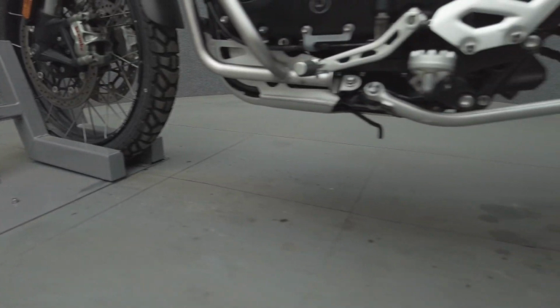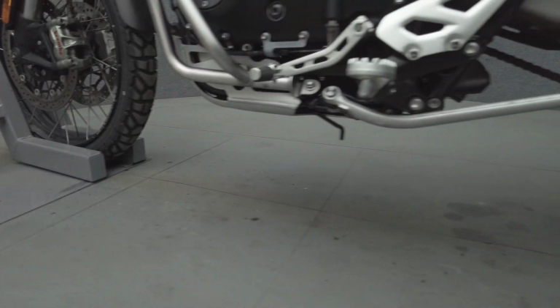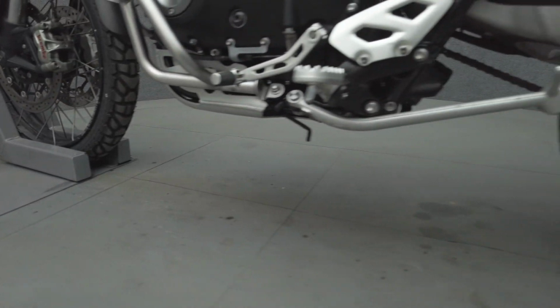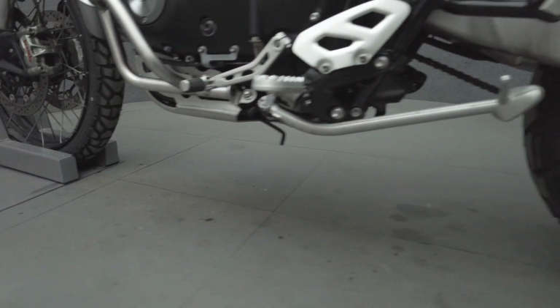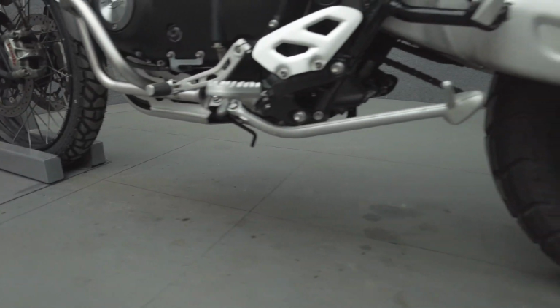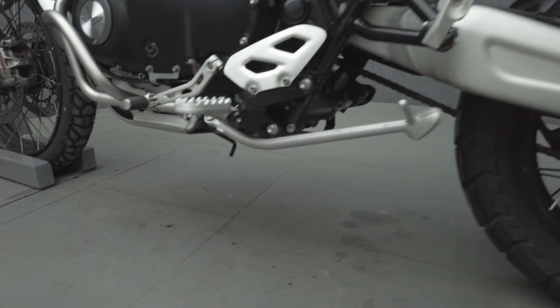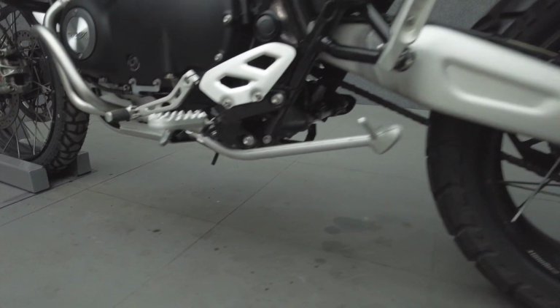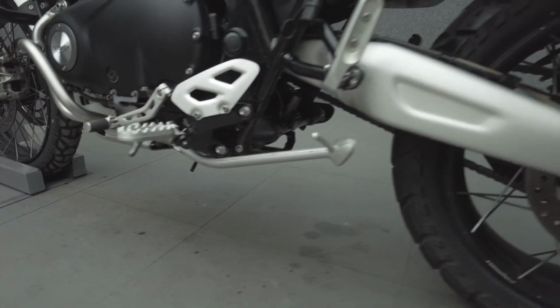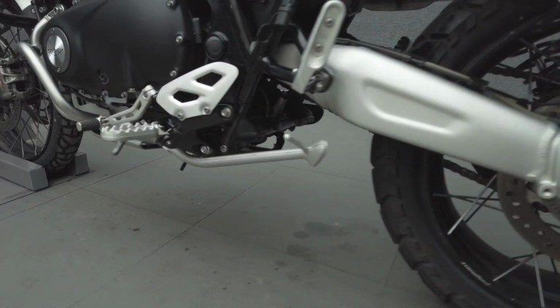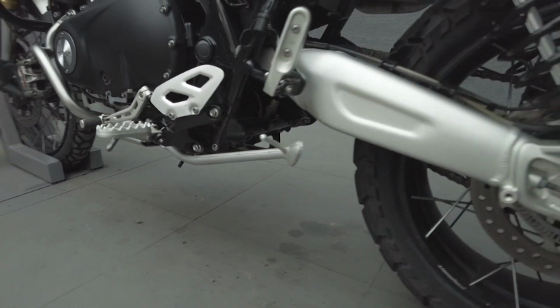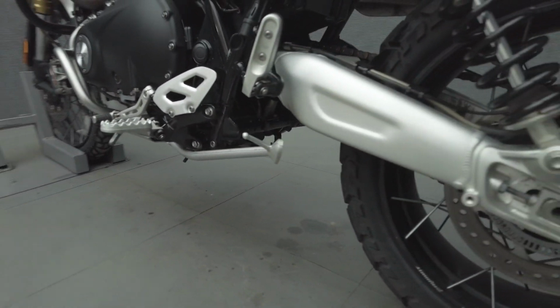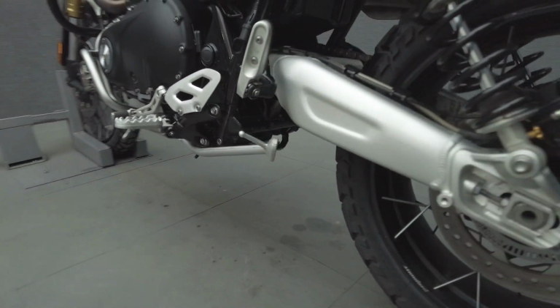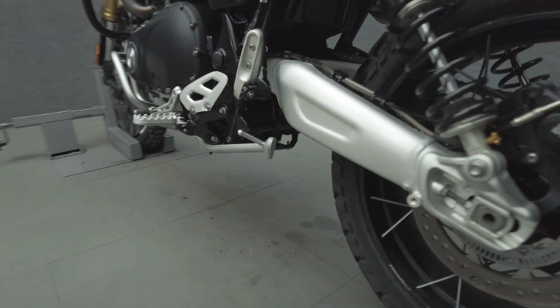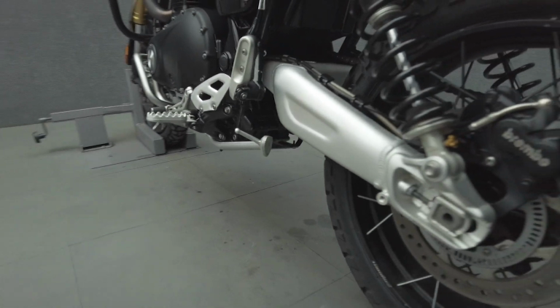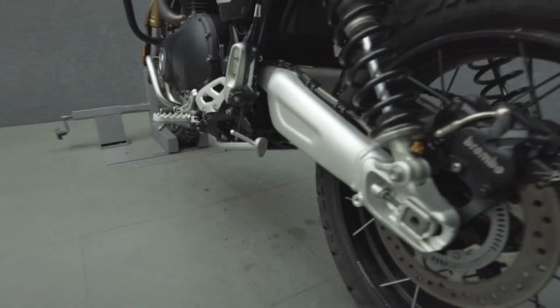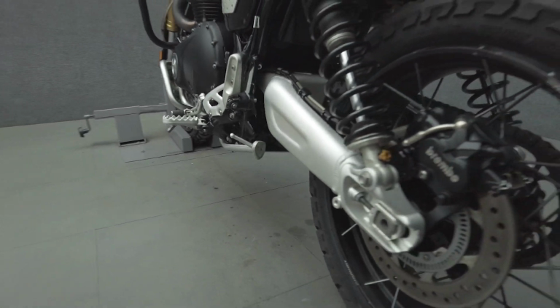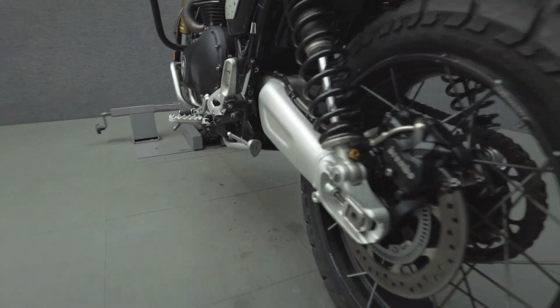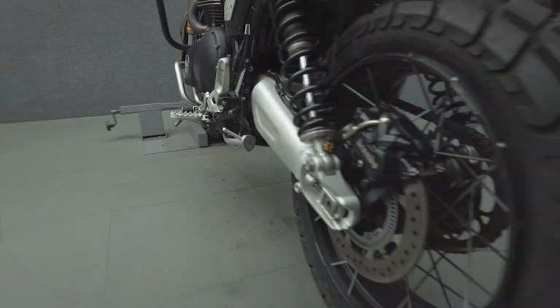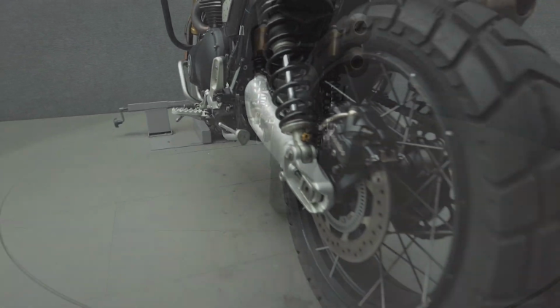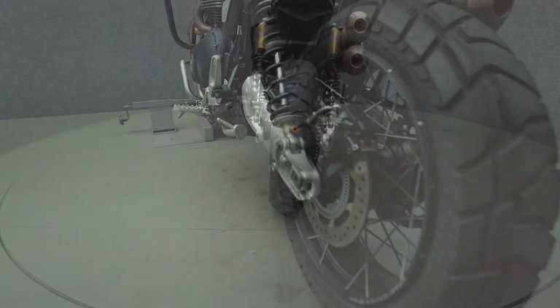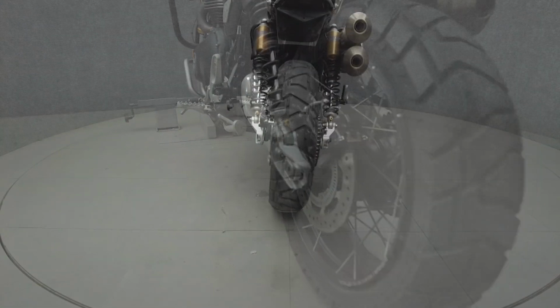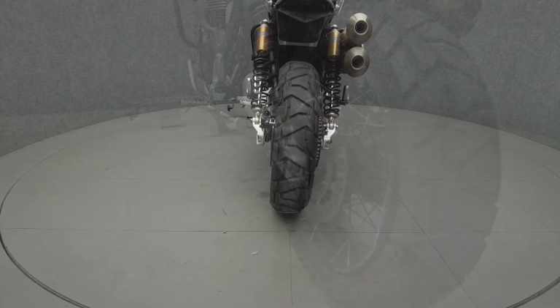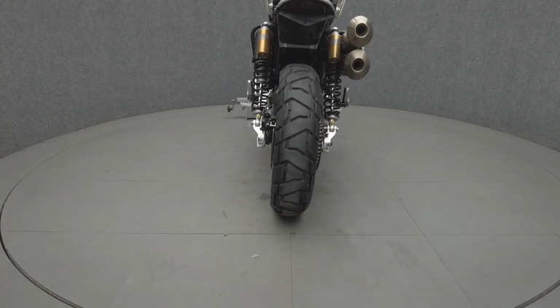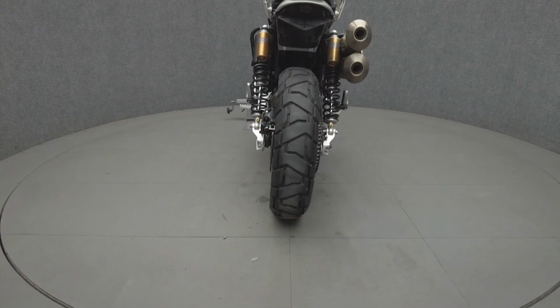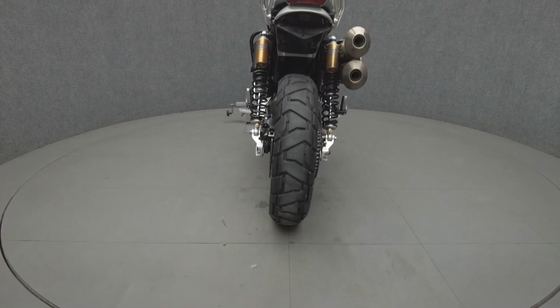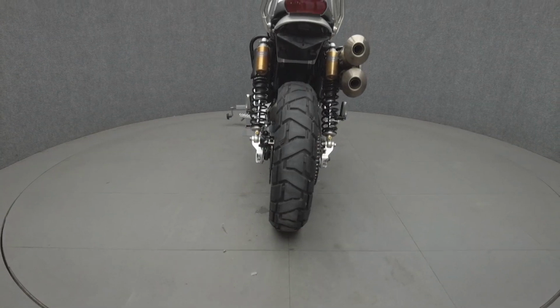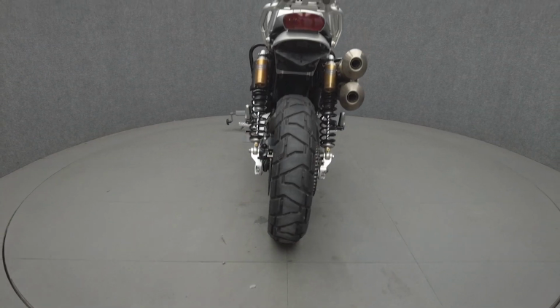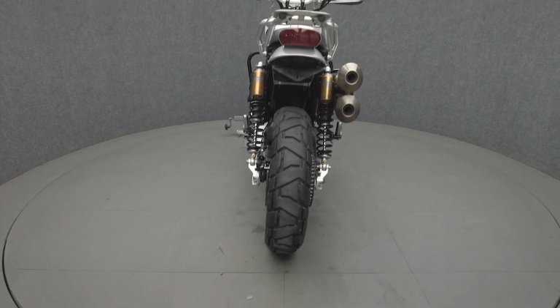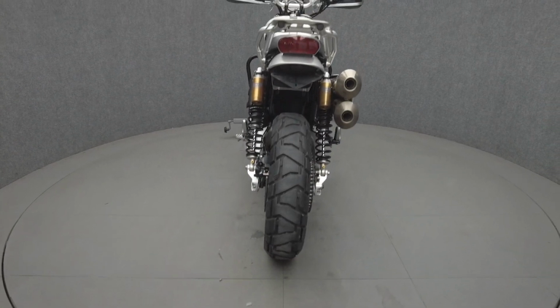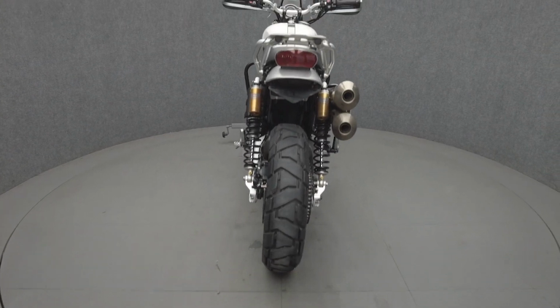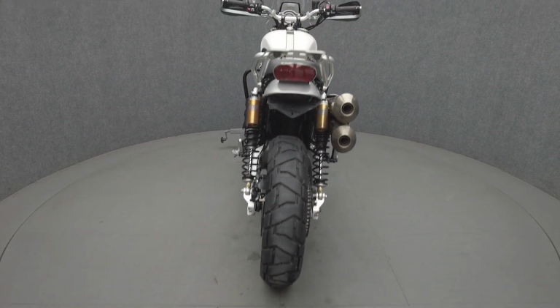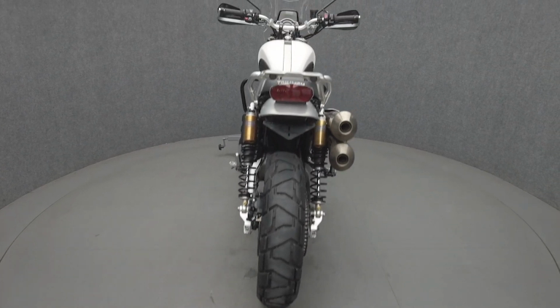To pass New Hampshire State inspection, the Scrambler will need DOT-approved front and rear turn signals and a chain guard.